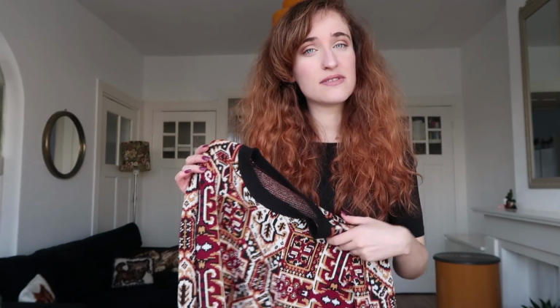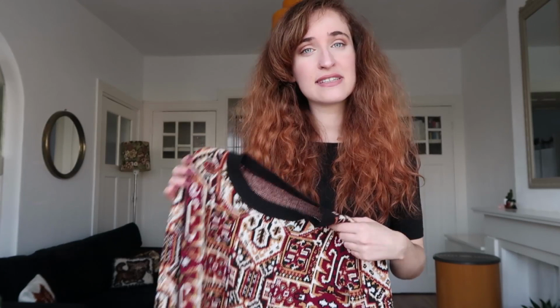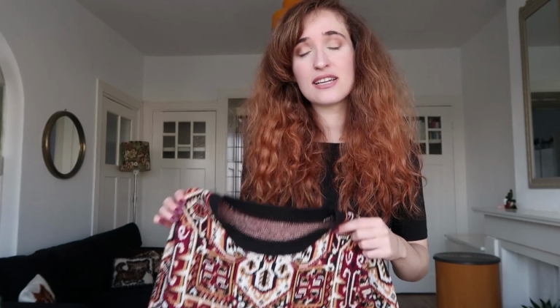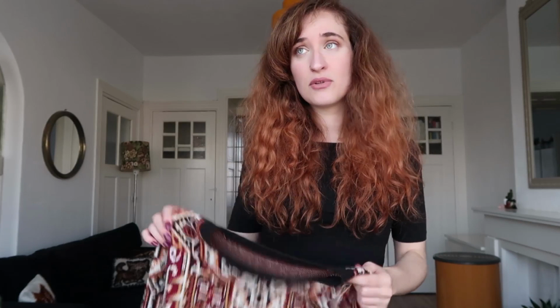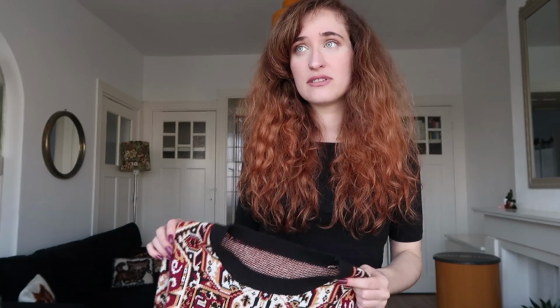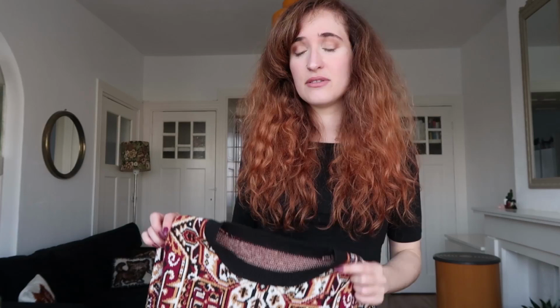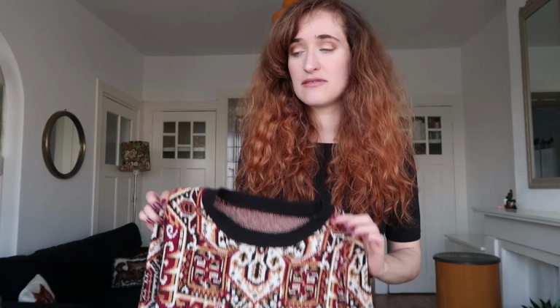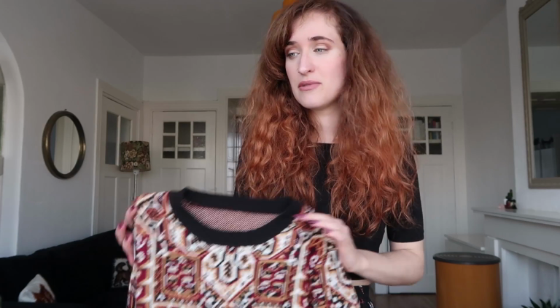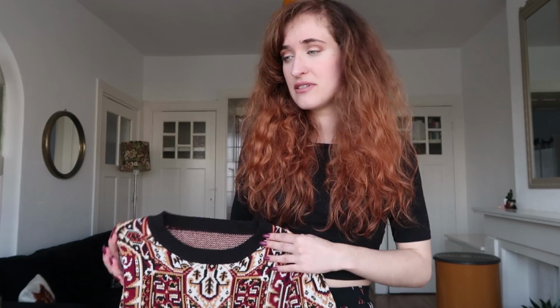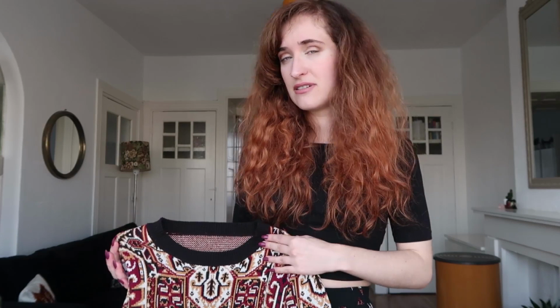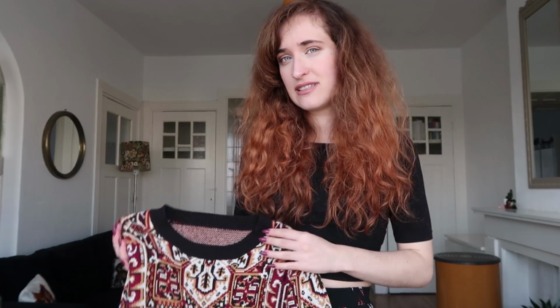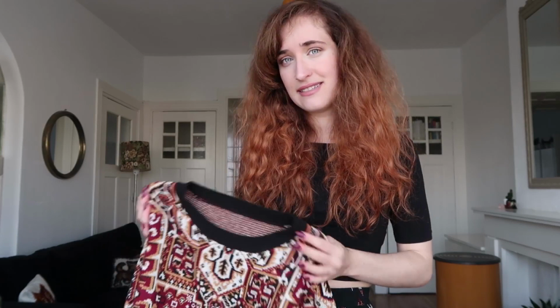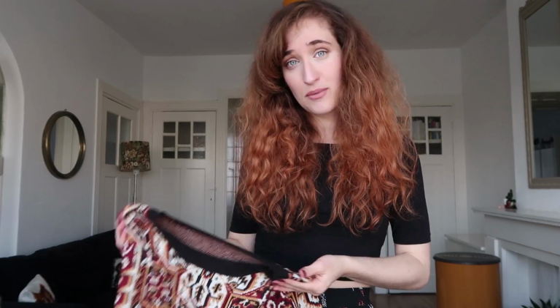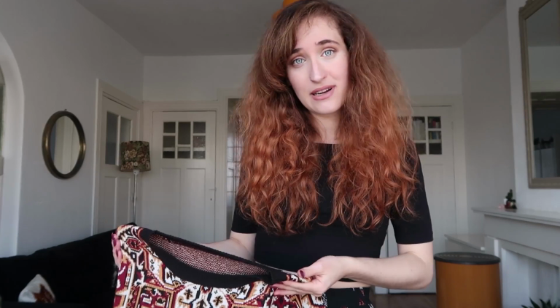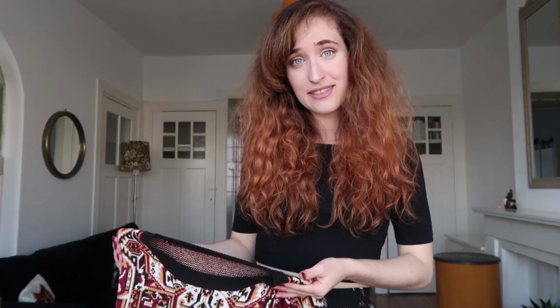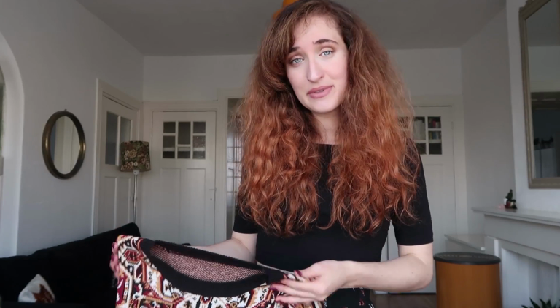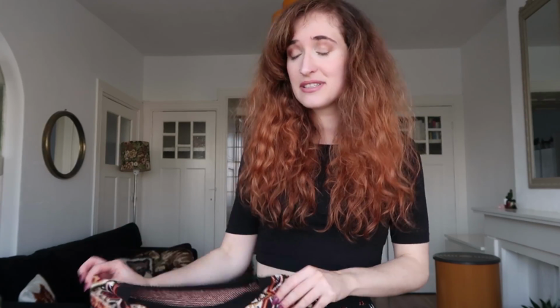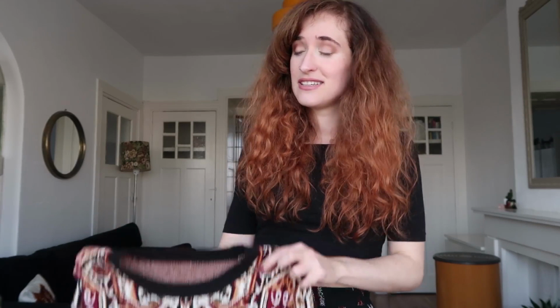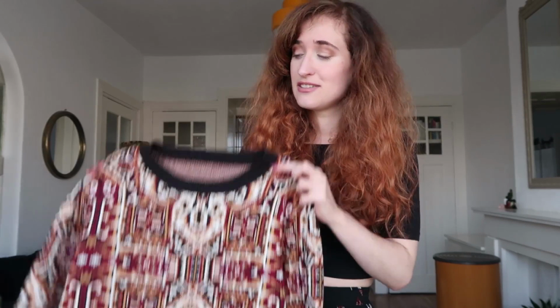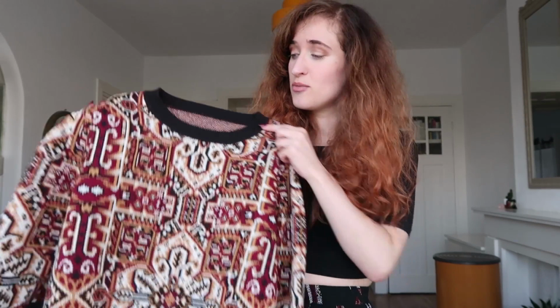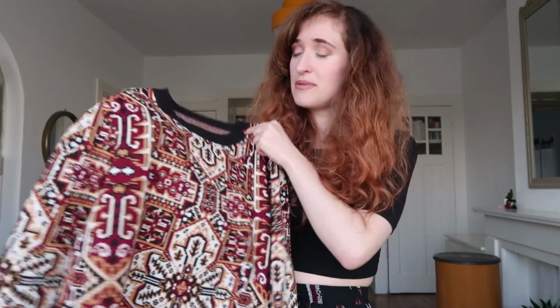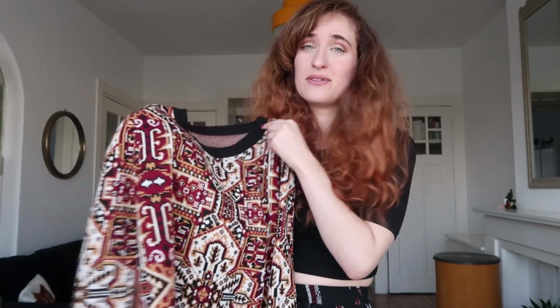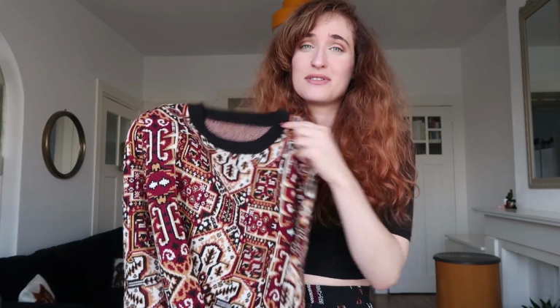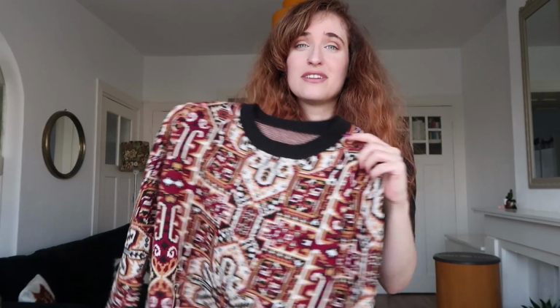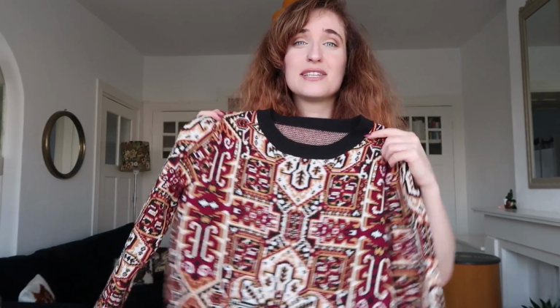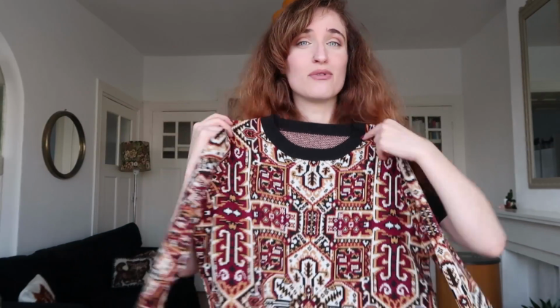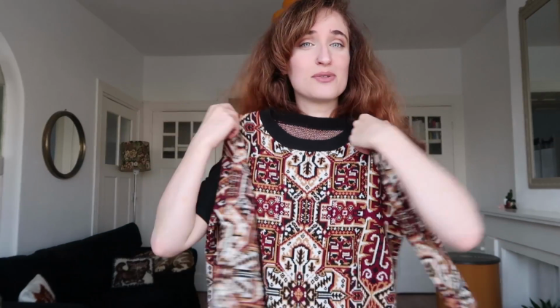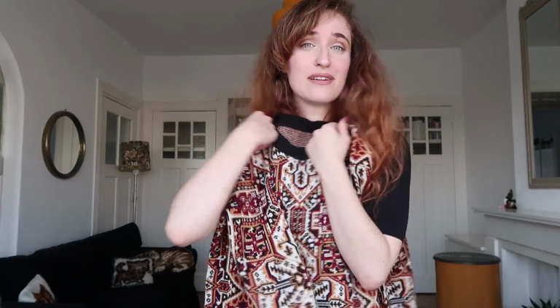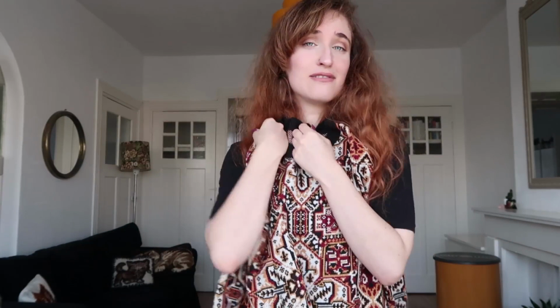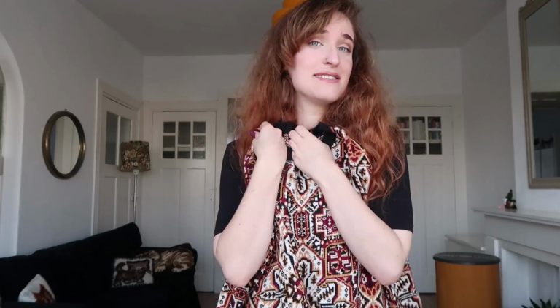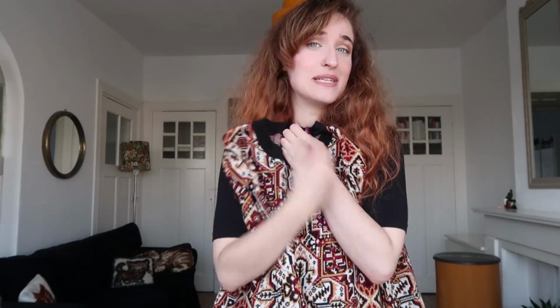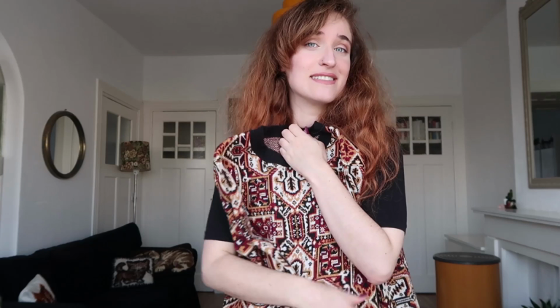Most of the things that I bought at this flea market are actually summer items, so I'm happy I also got a nice warm sweater for this winter.